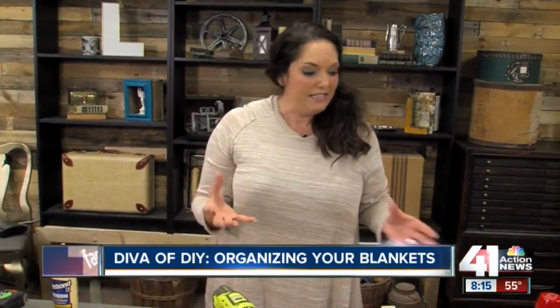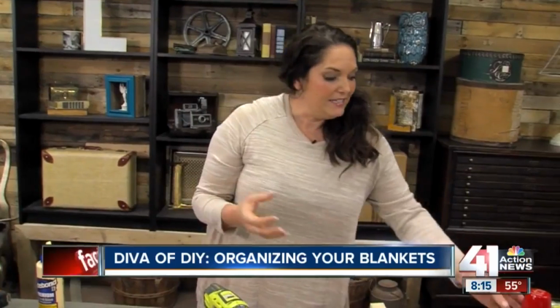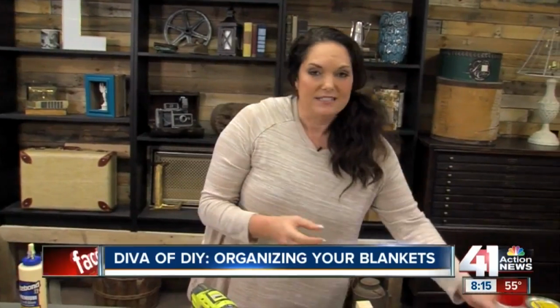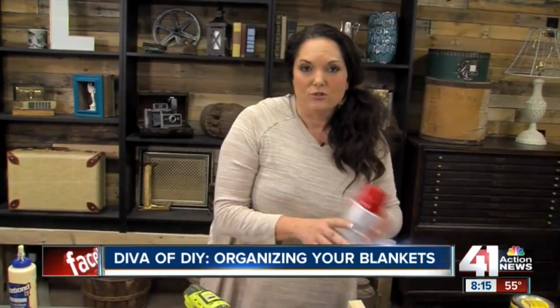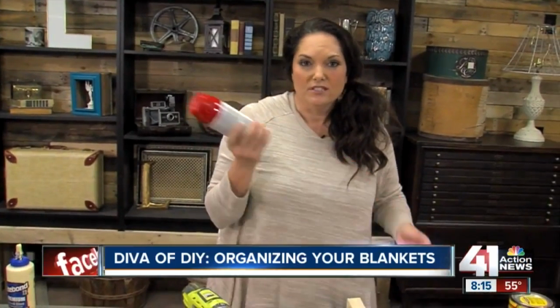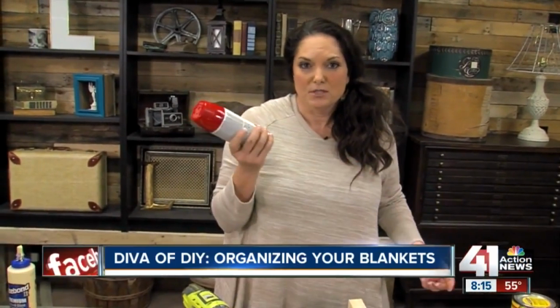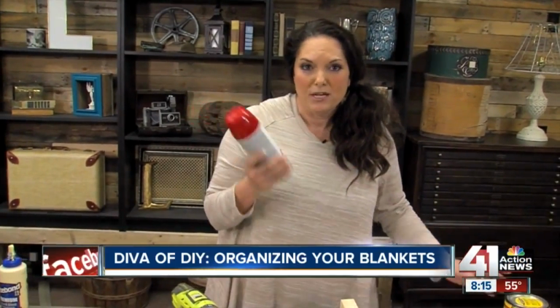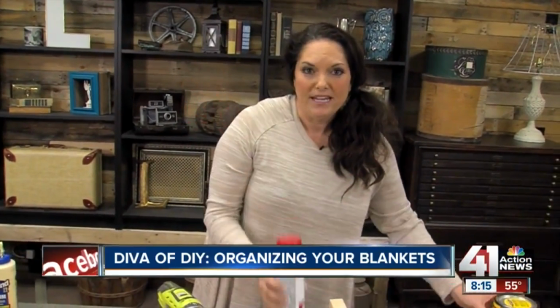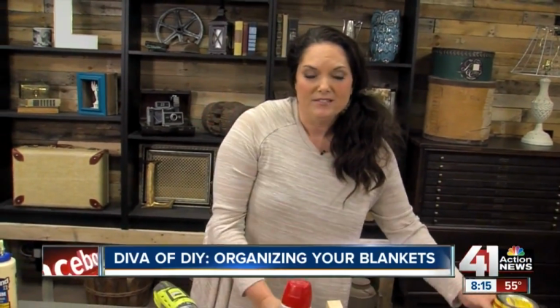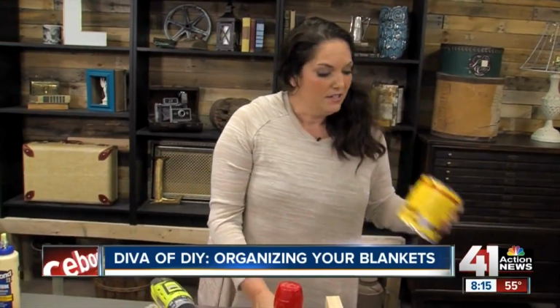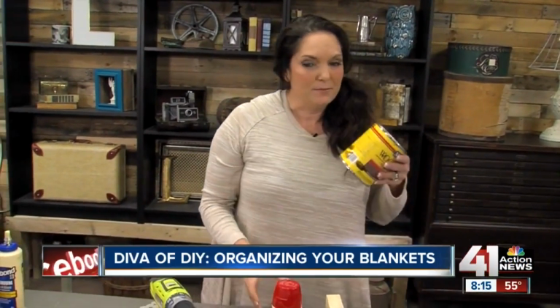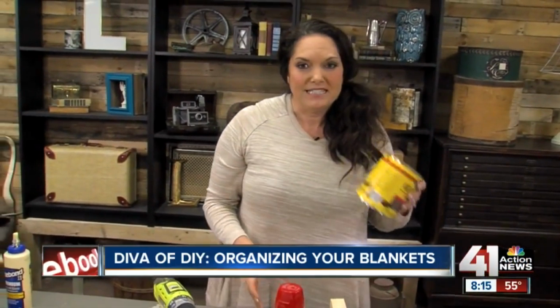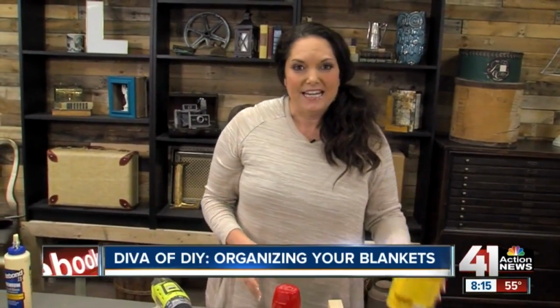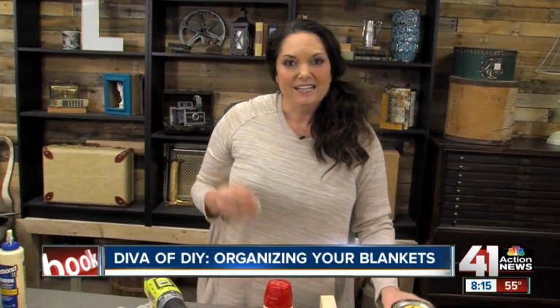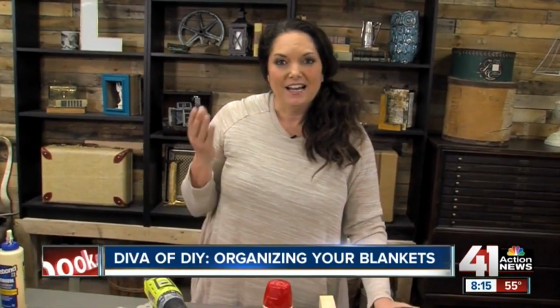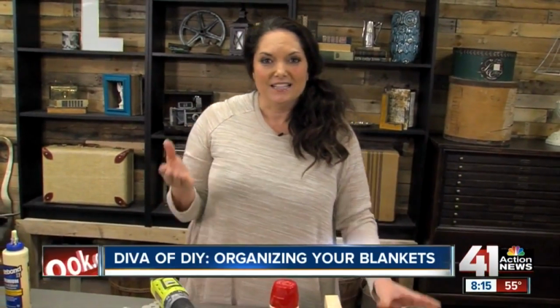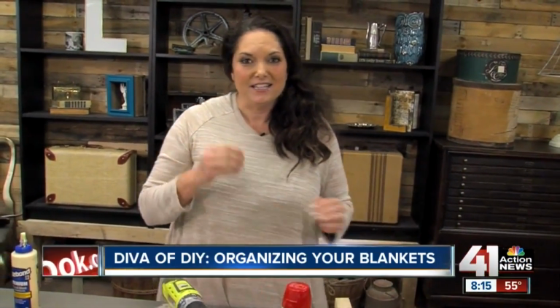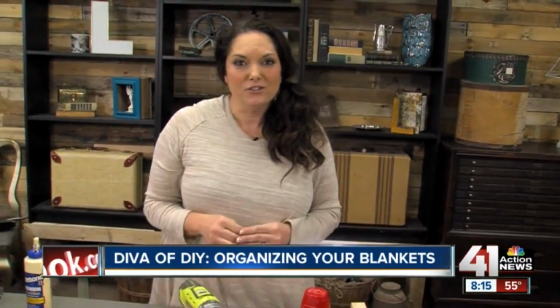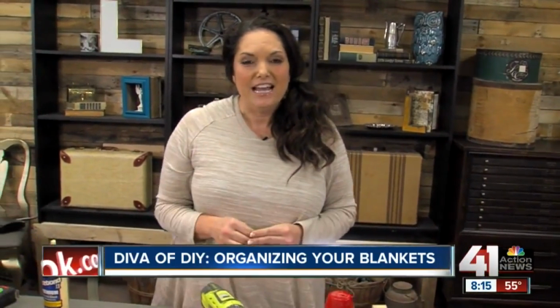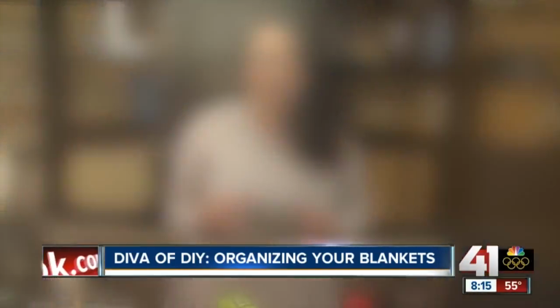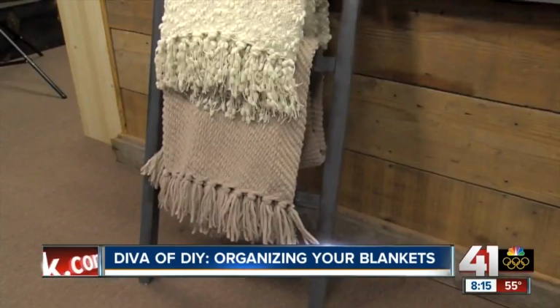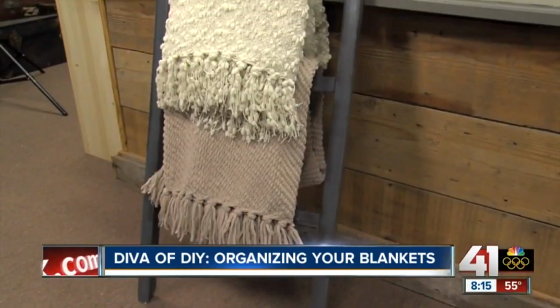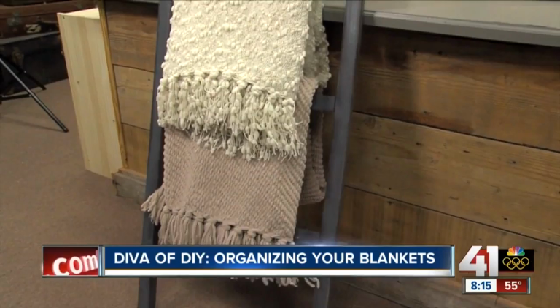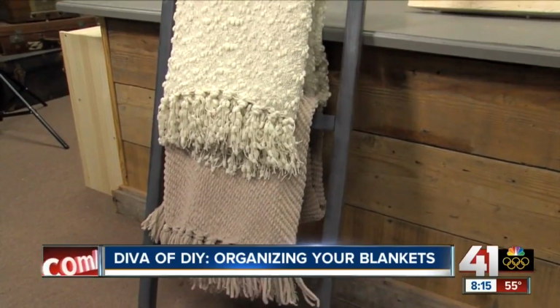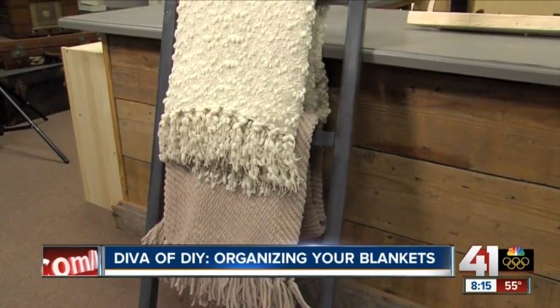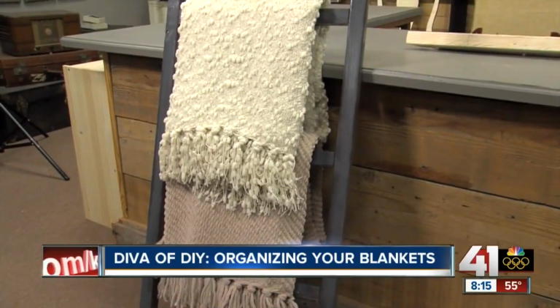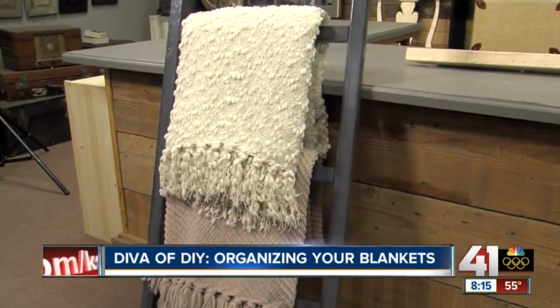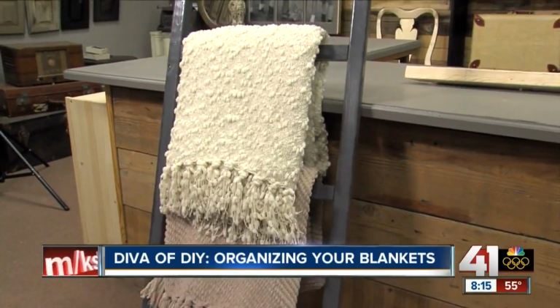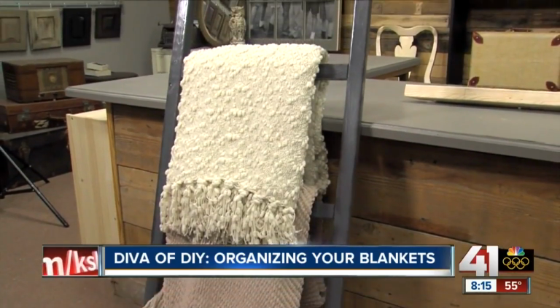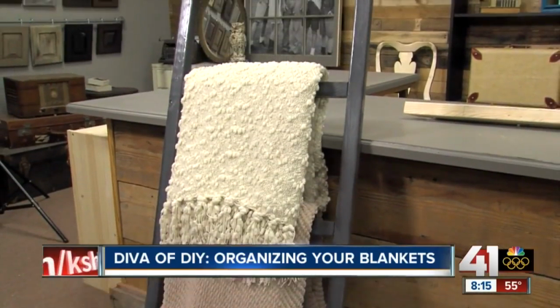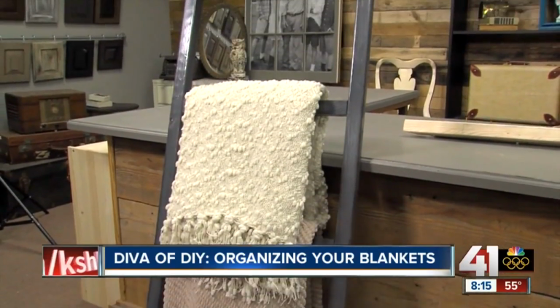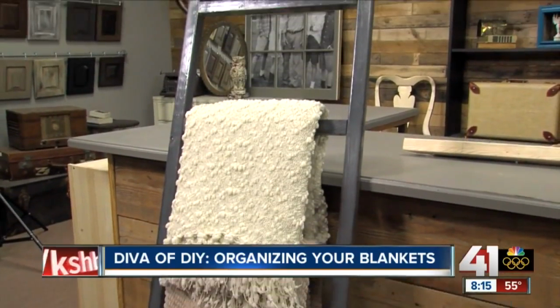Once you're done with that, all it needs is either some spray paint, some stain, a sealer — and you're ready to display those blankets with pride.